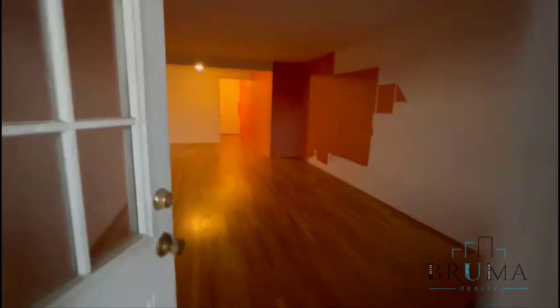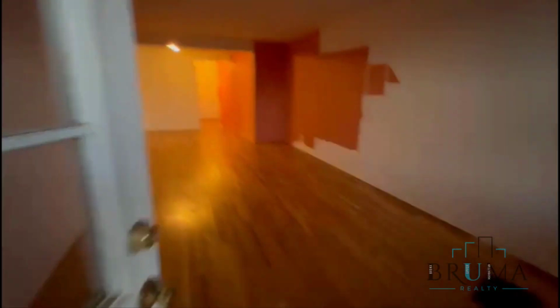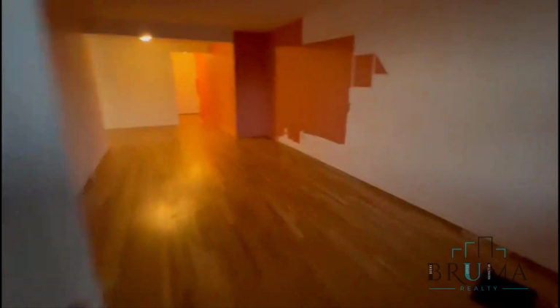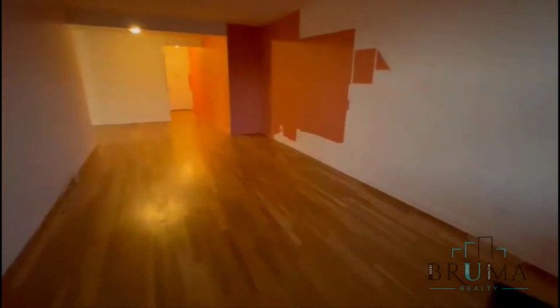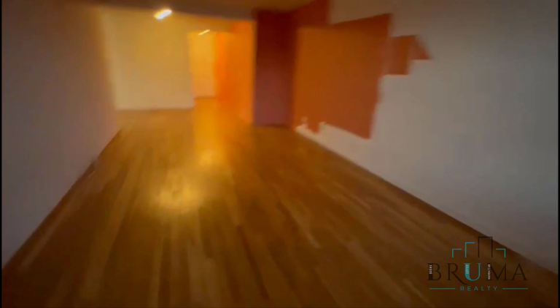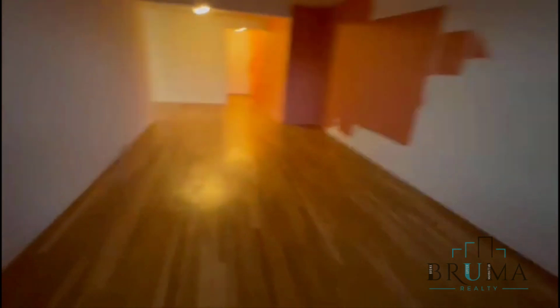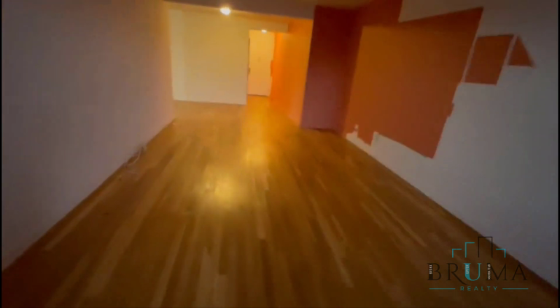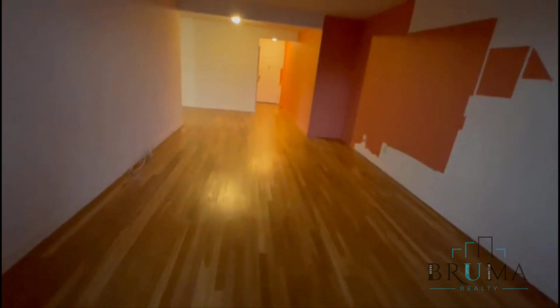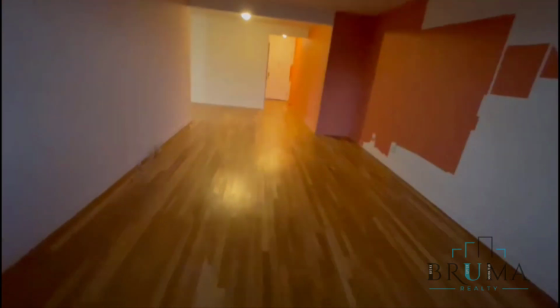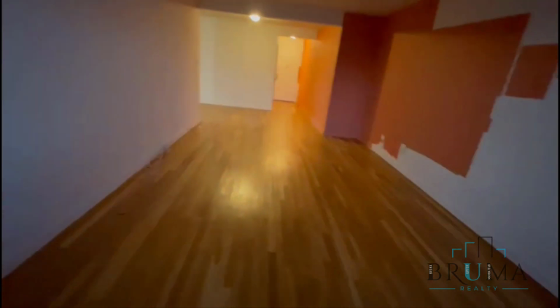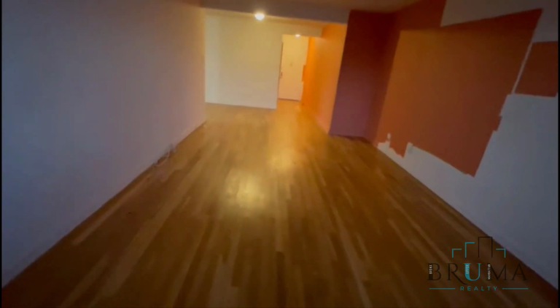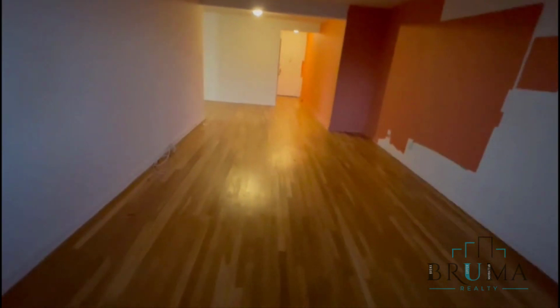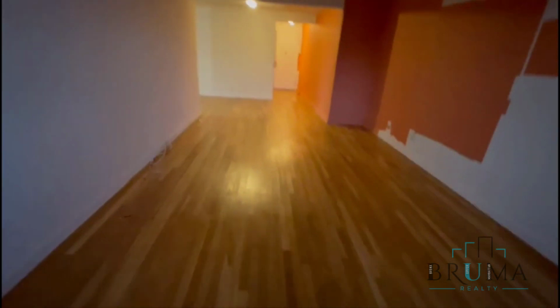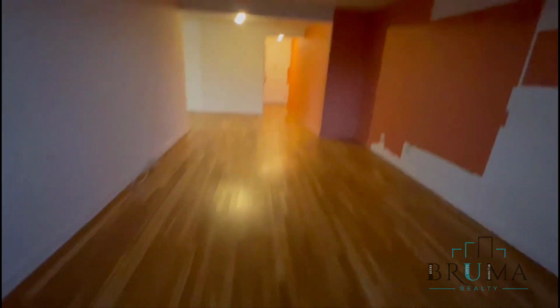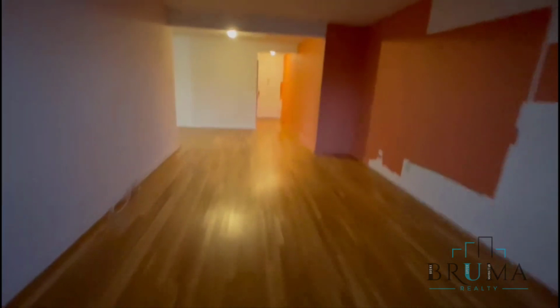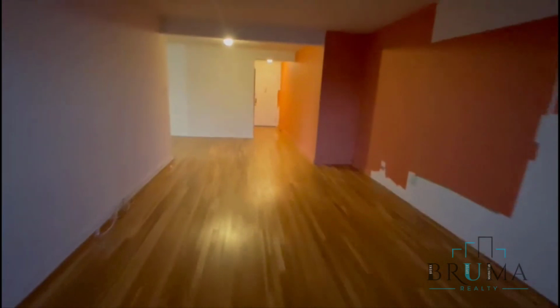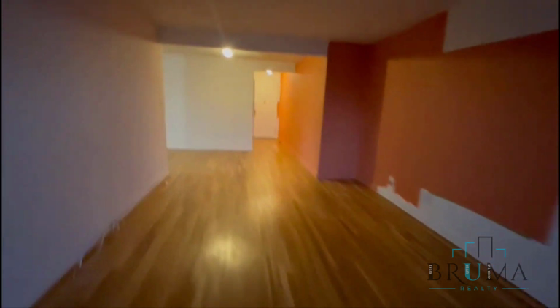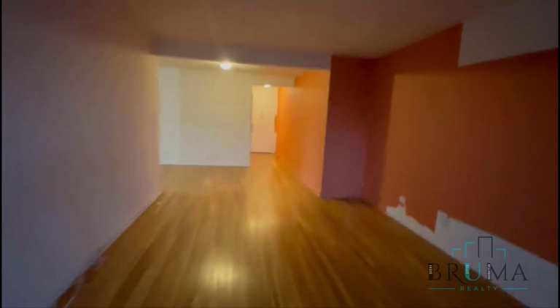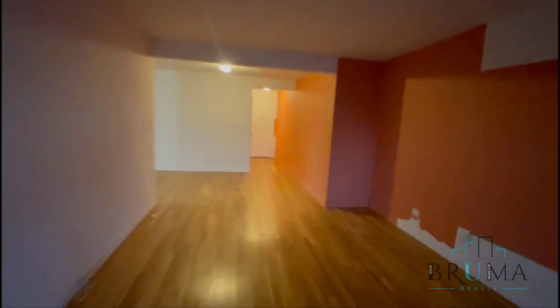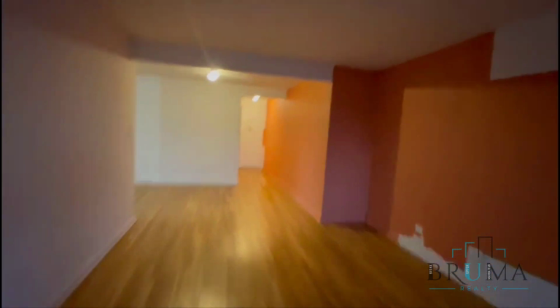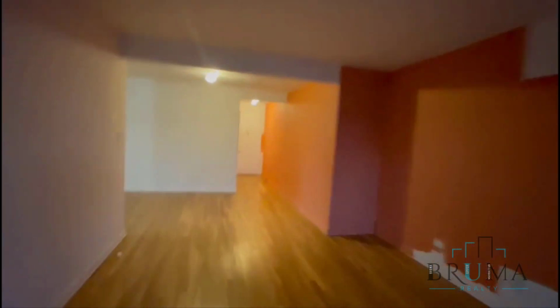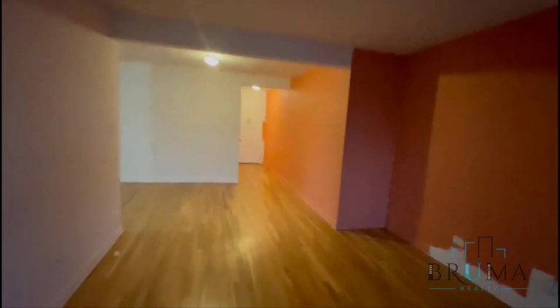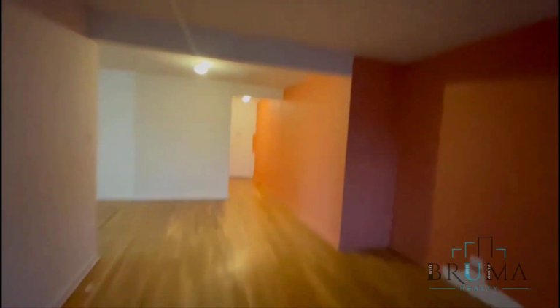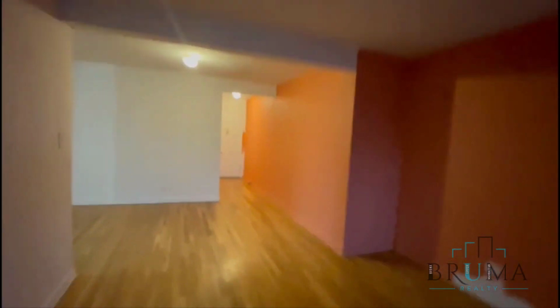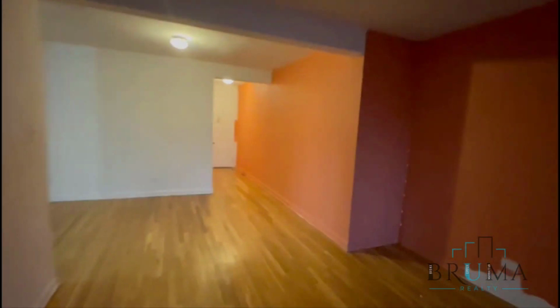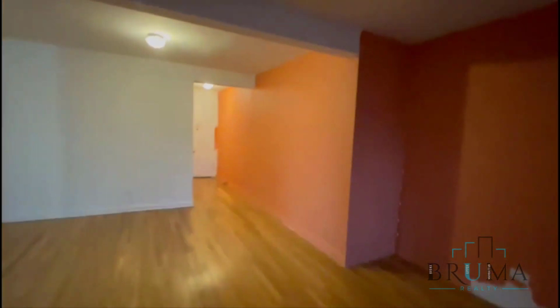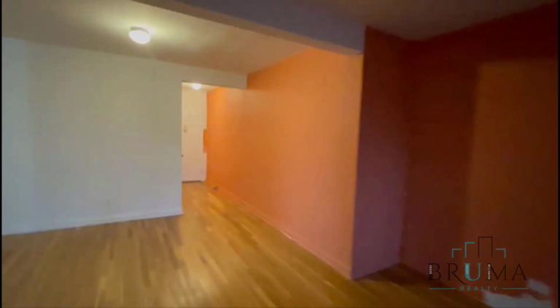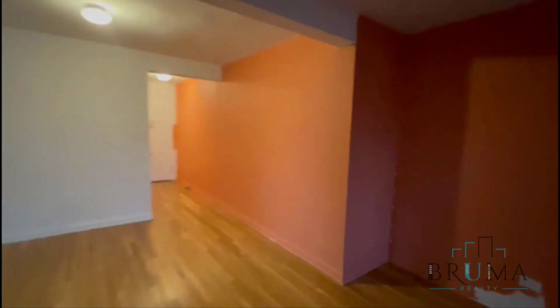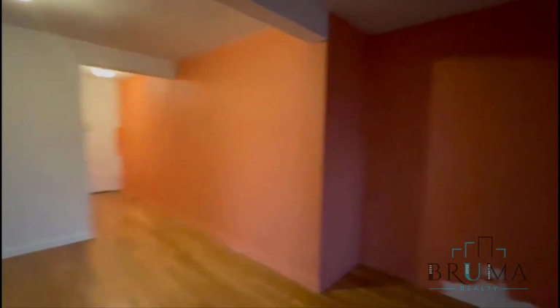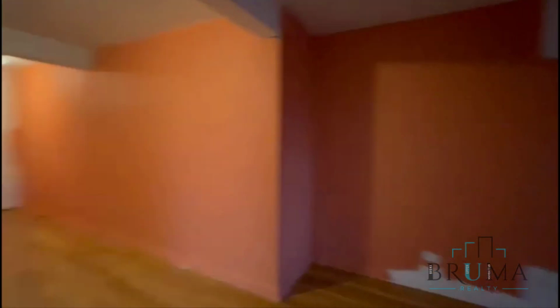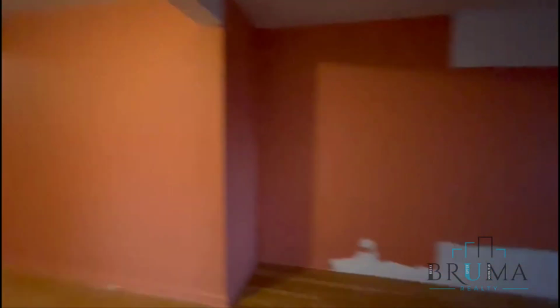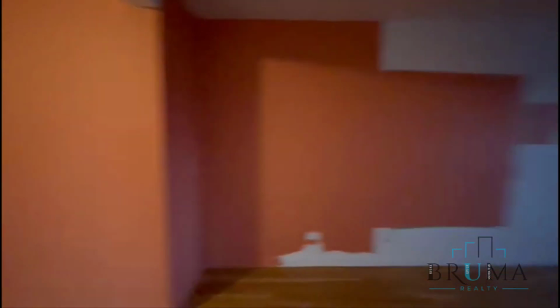You have hardwood floors throughout. This is your living room — very, very spacious.